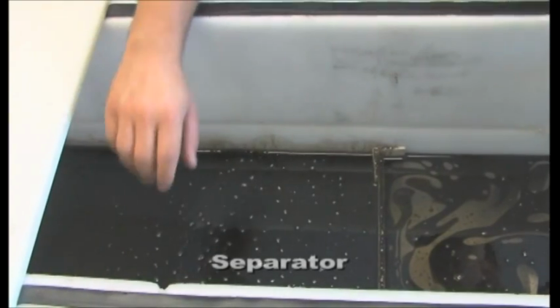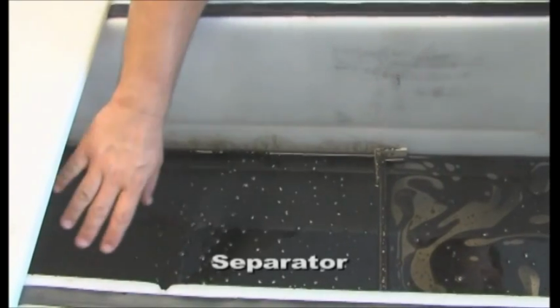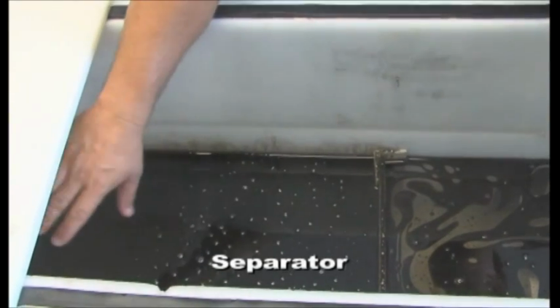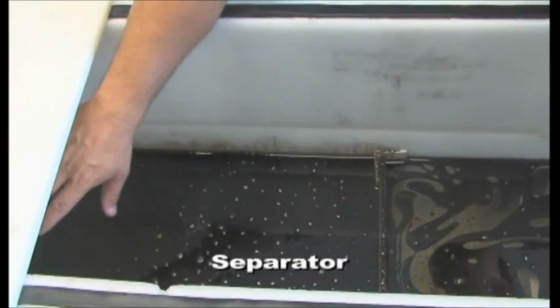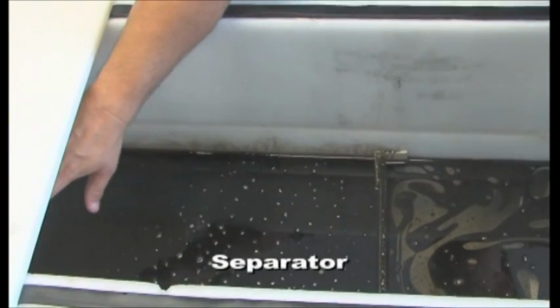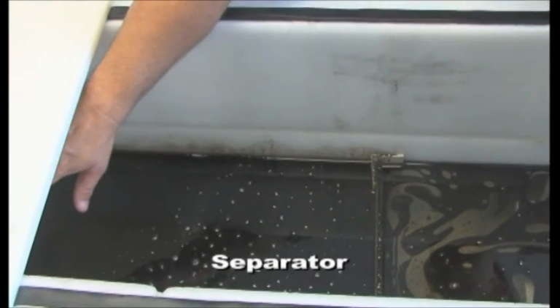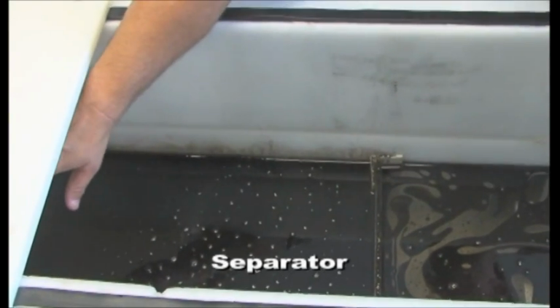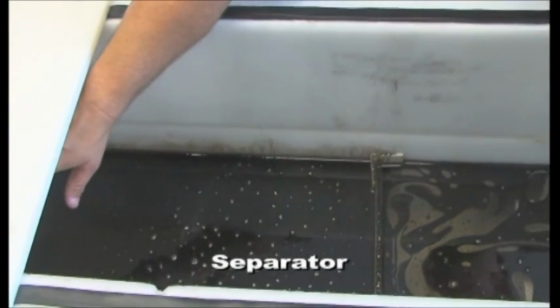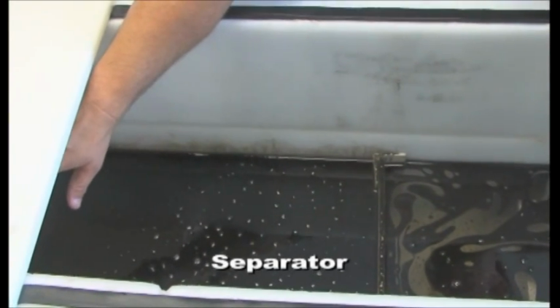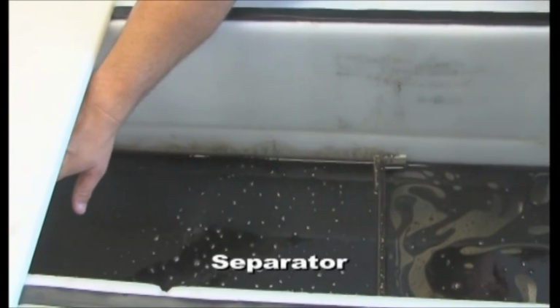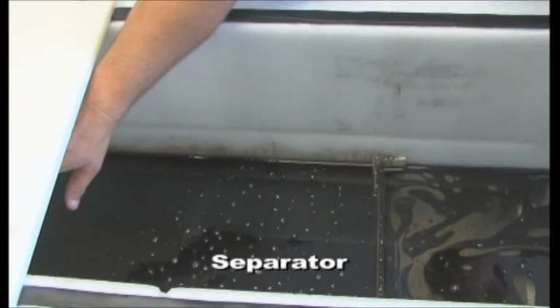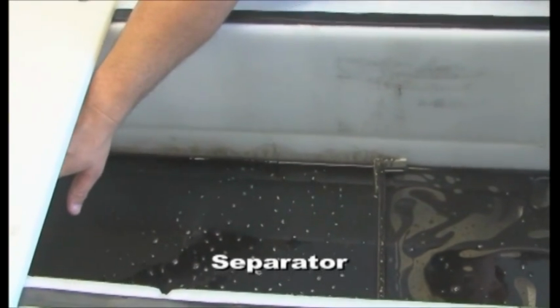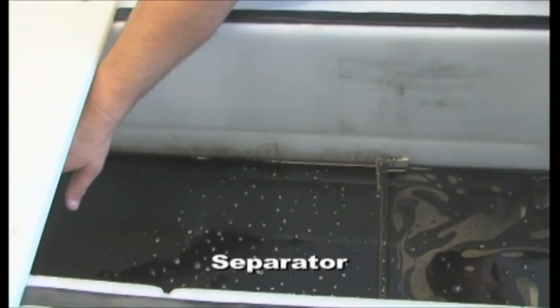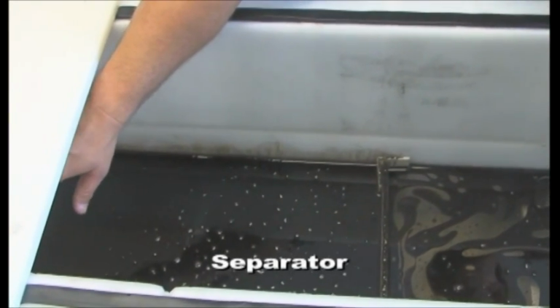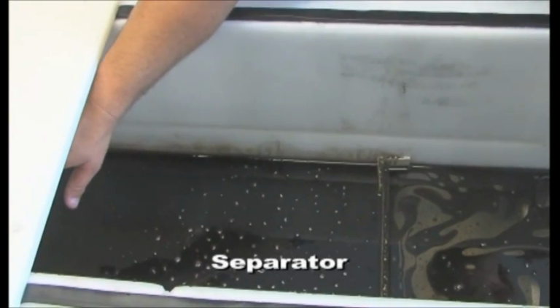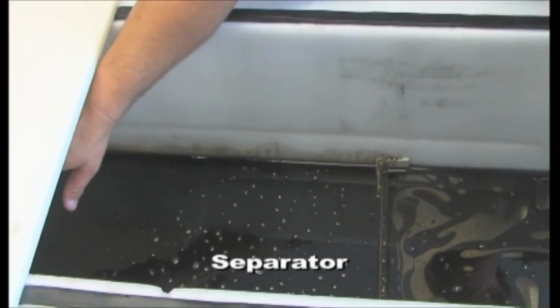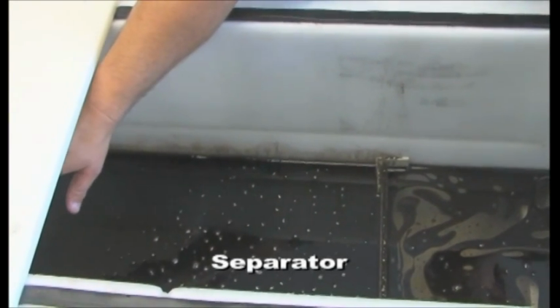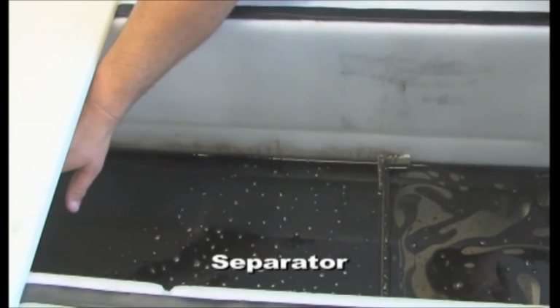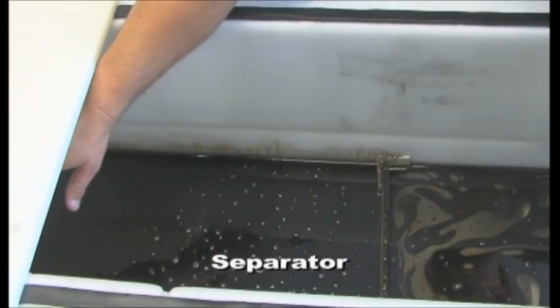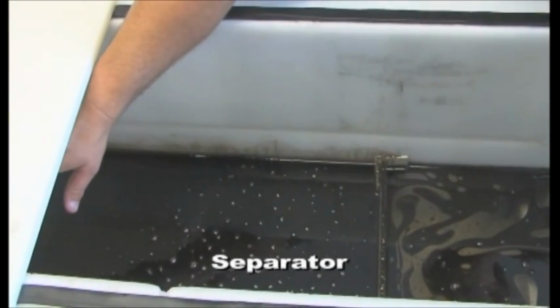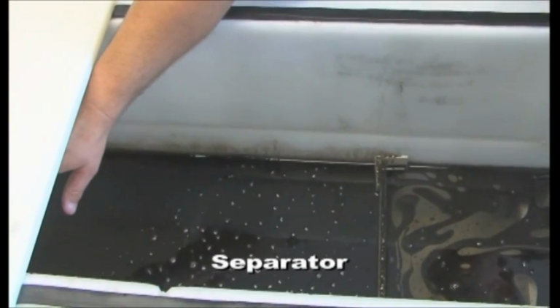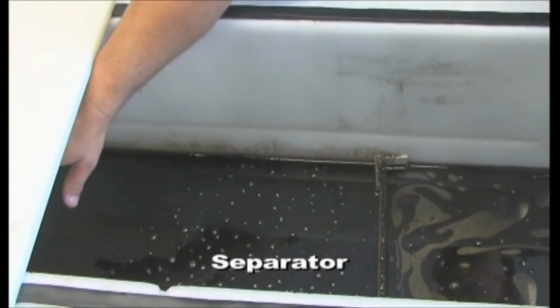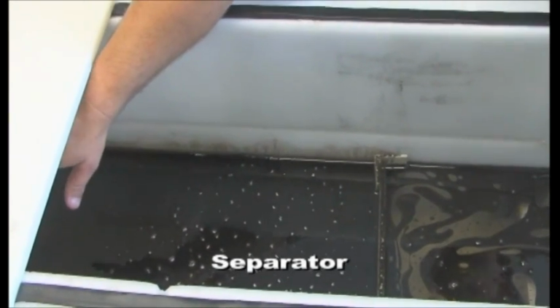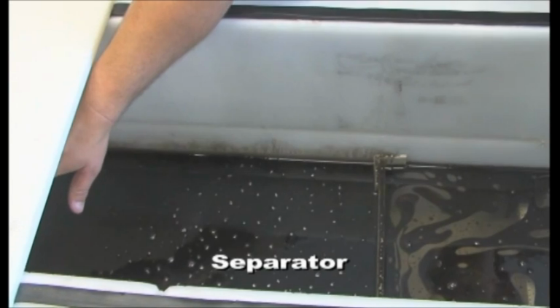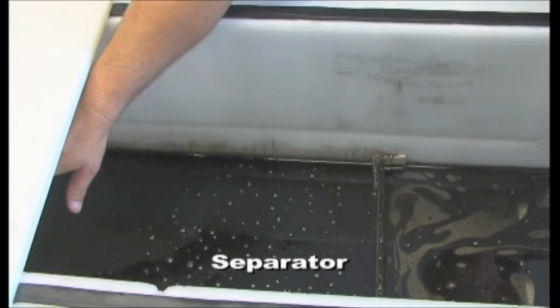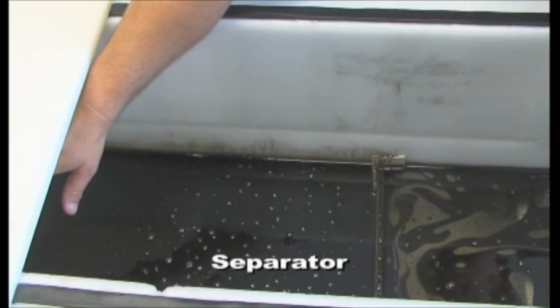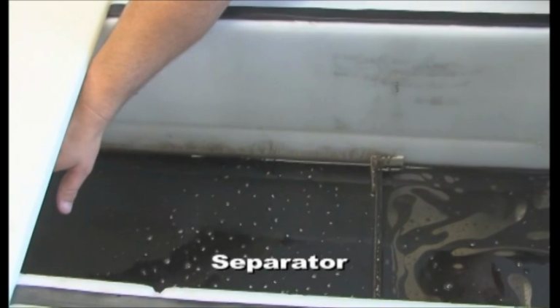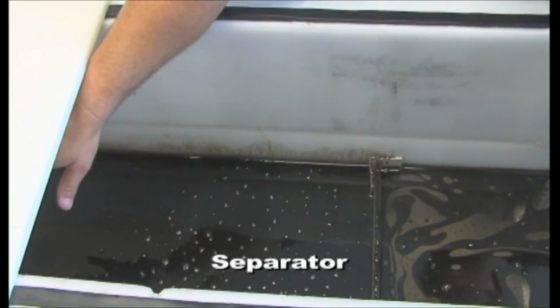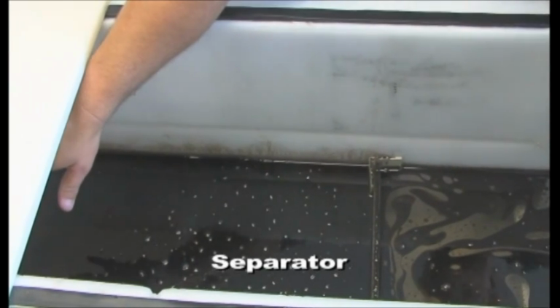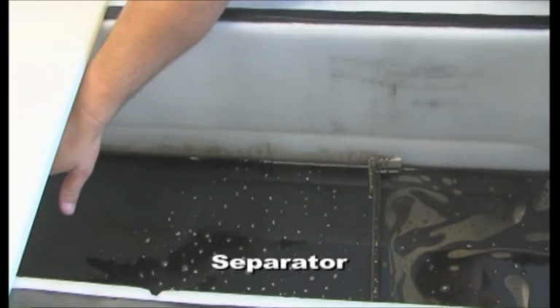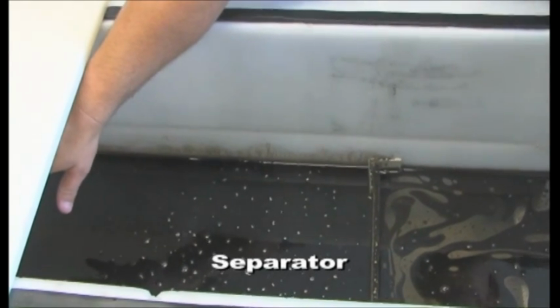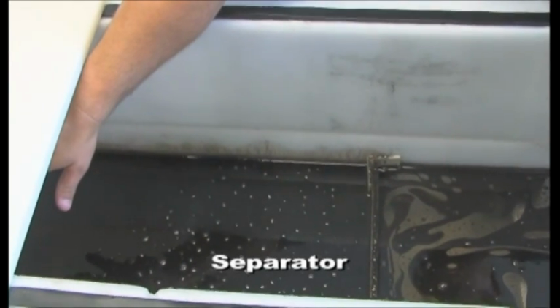This is the inlet side, where 90% of the separated crude oil will stay on the water surface before the overflow weir.